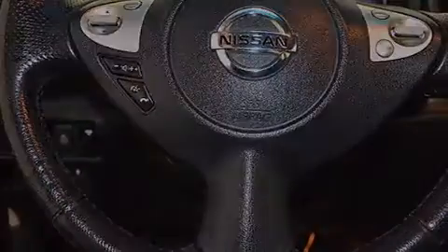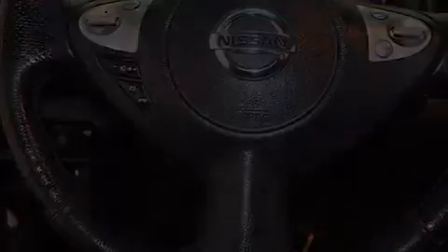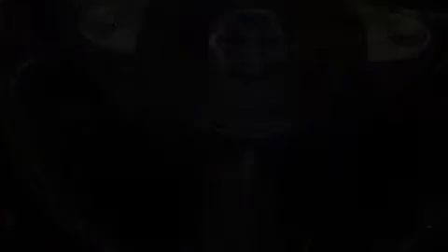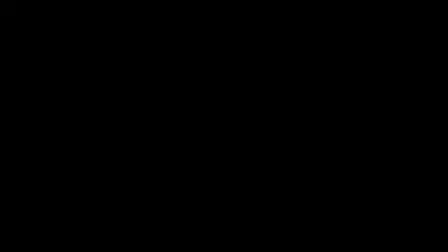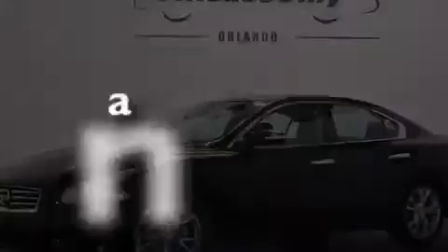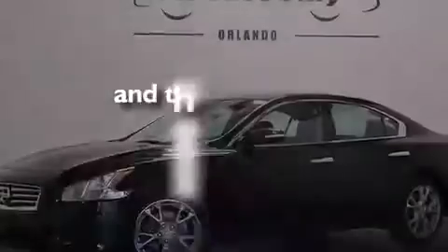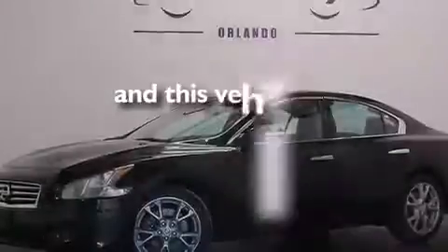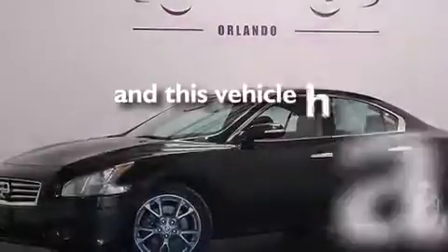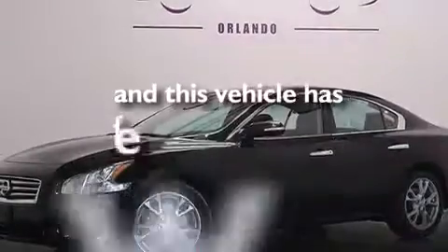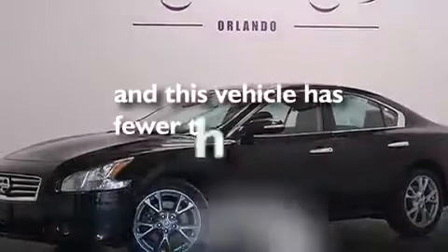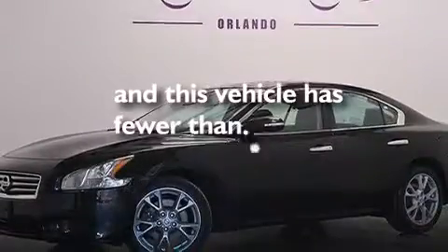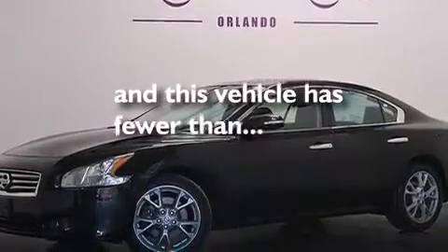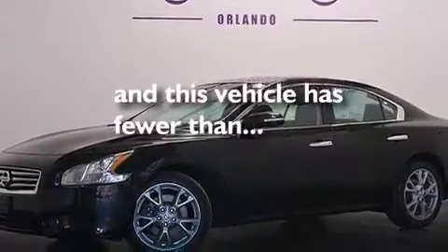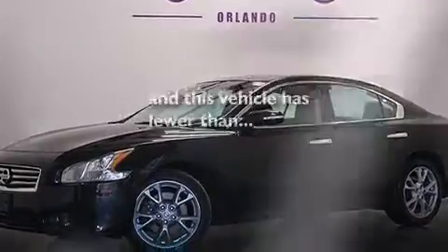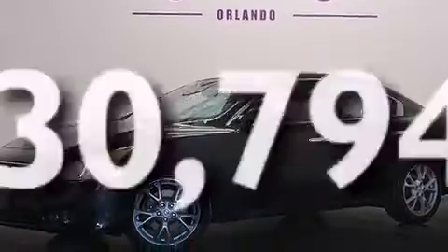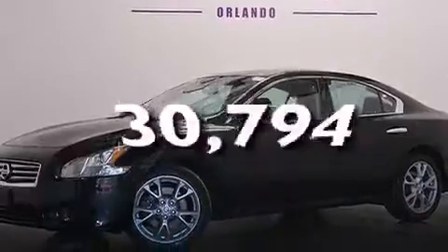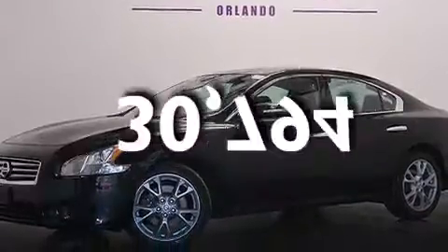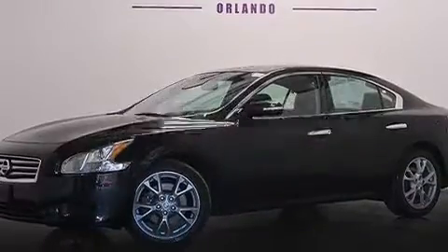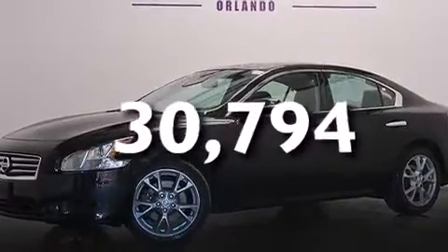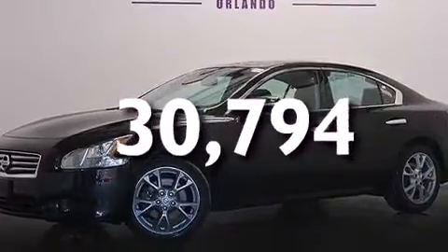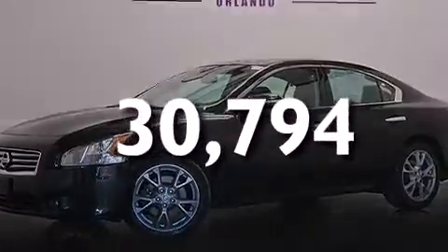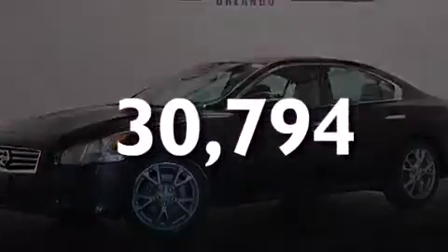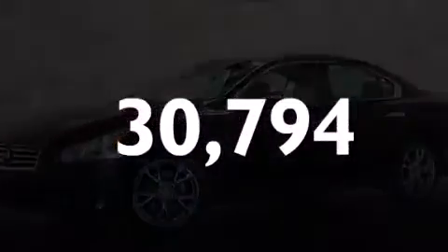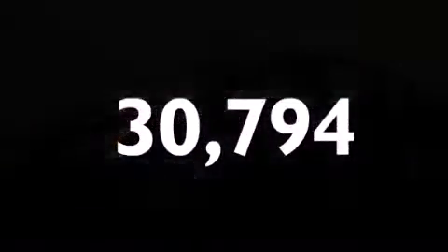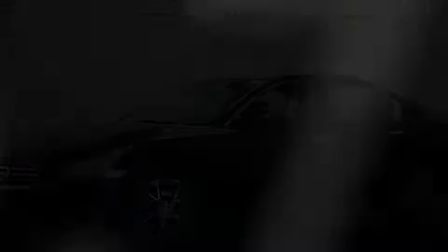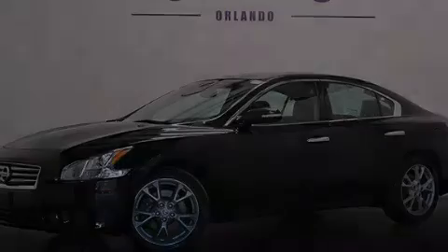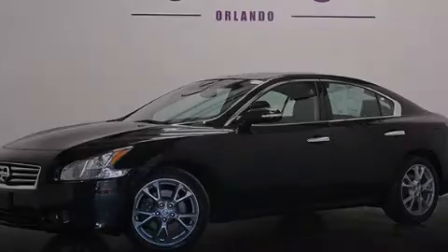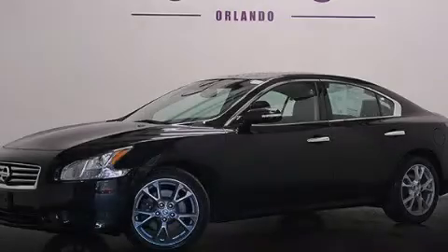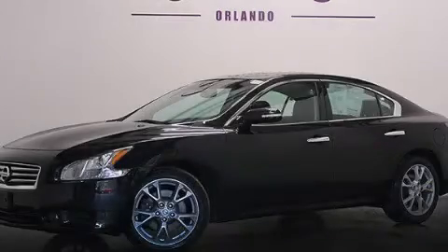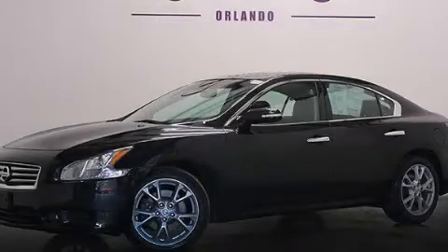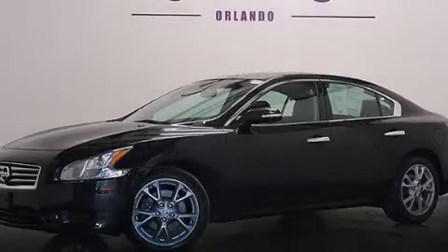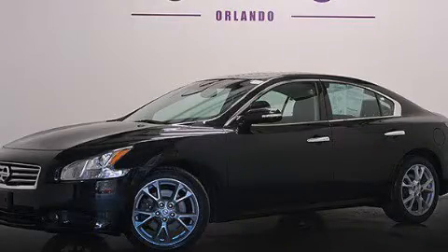This vehicle has fewer than 31,000 miles on the odometer. Please call us today for more information on this great vehicle.